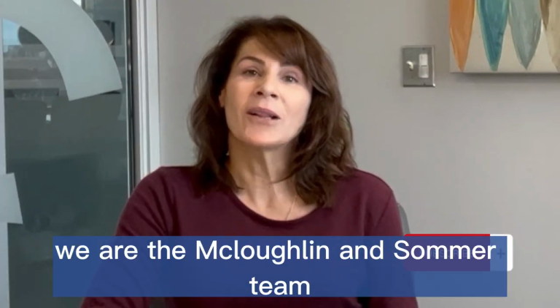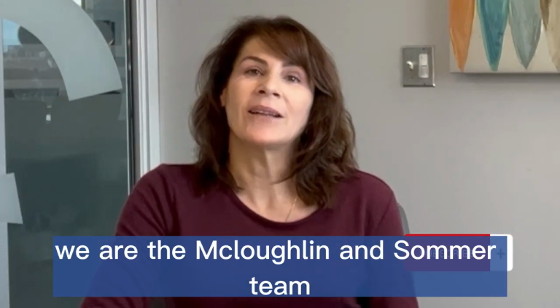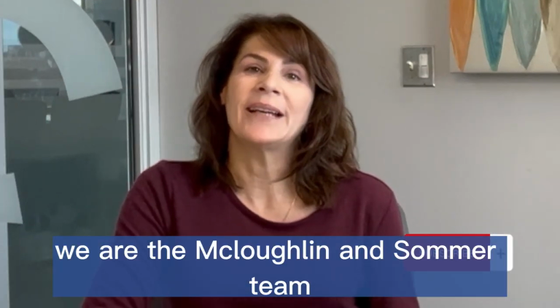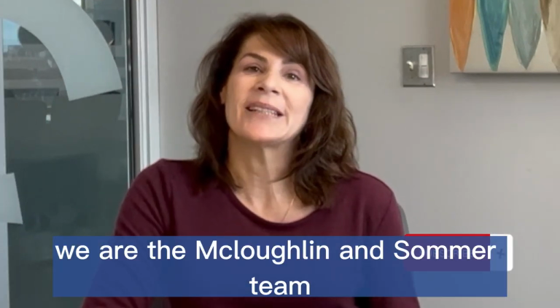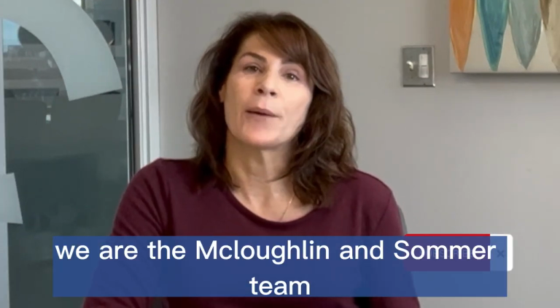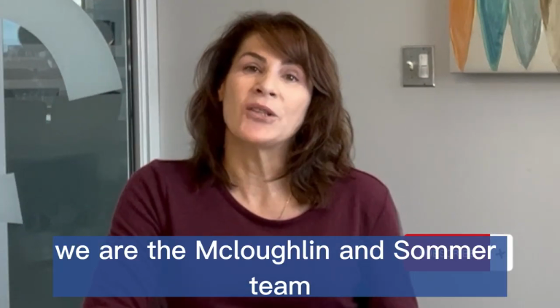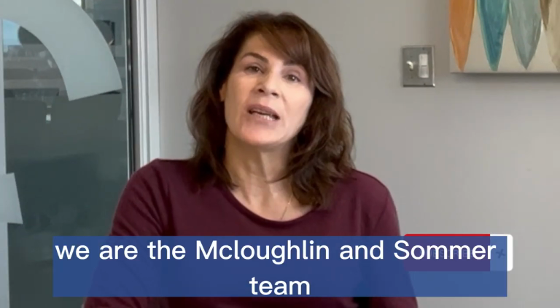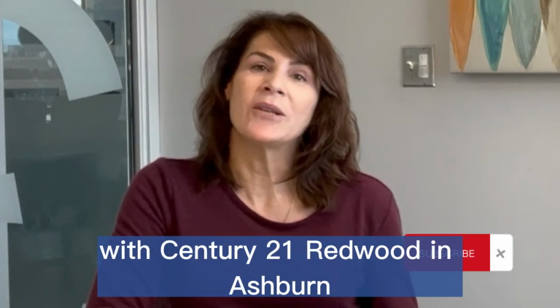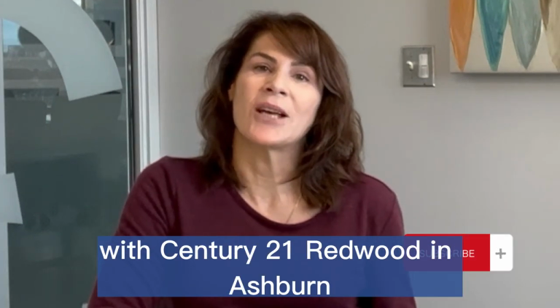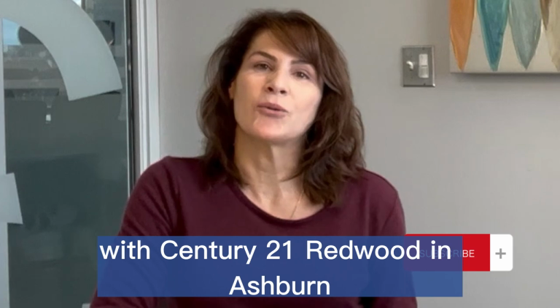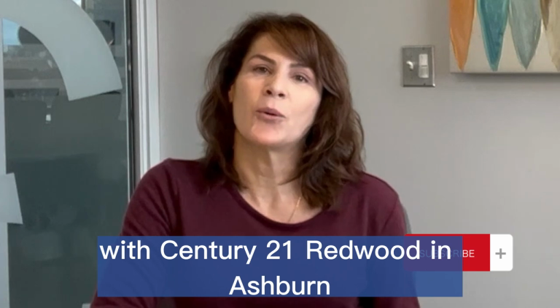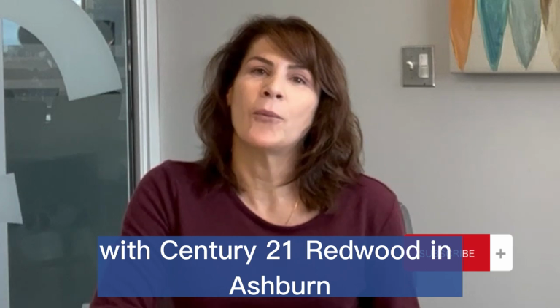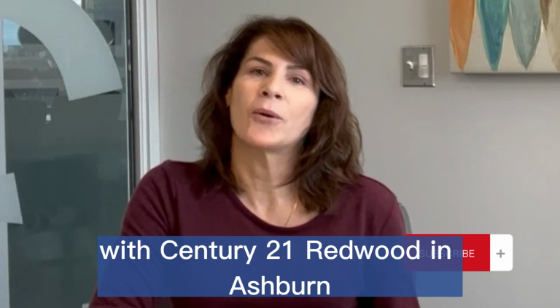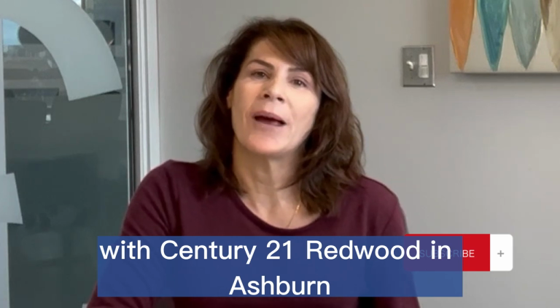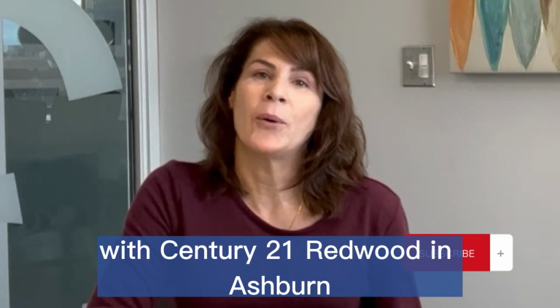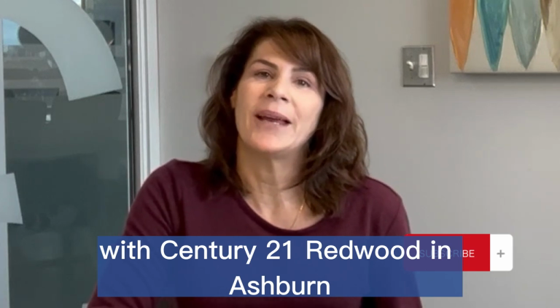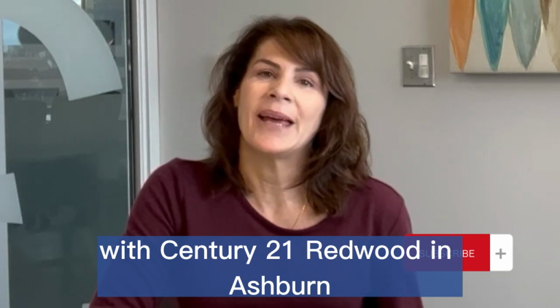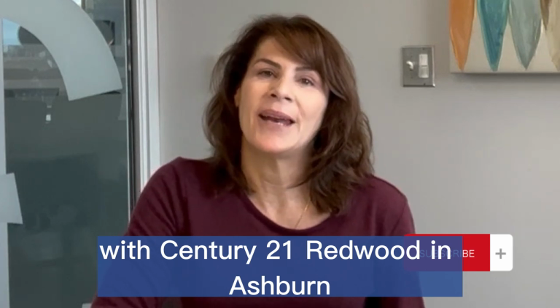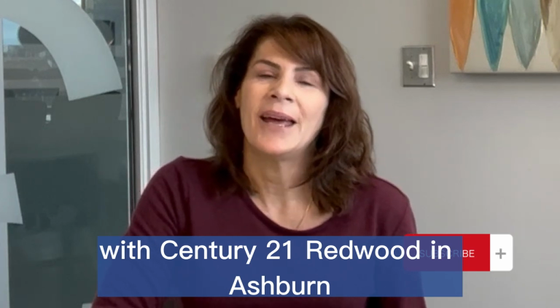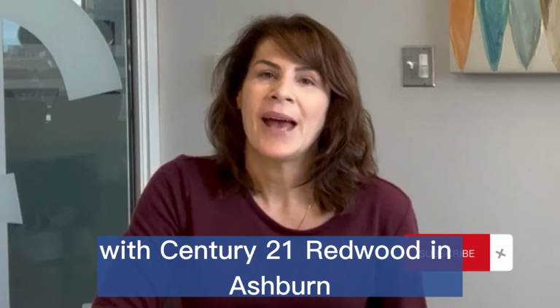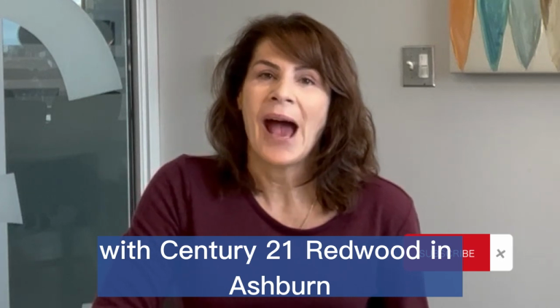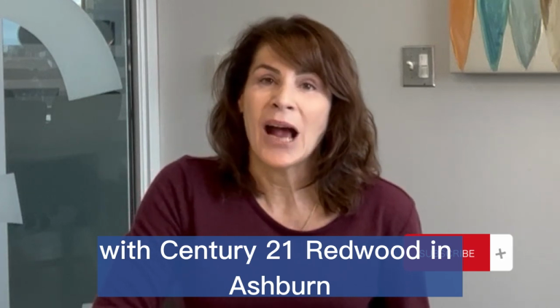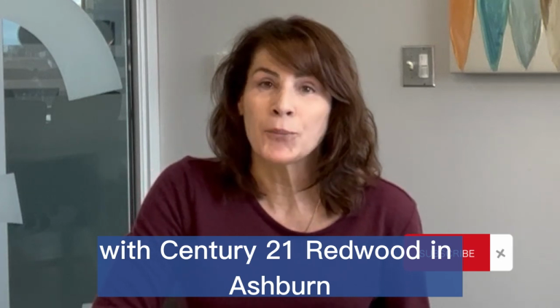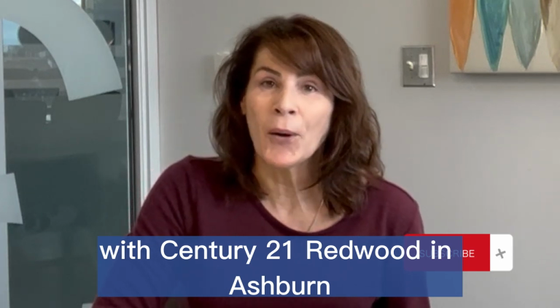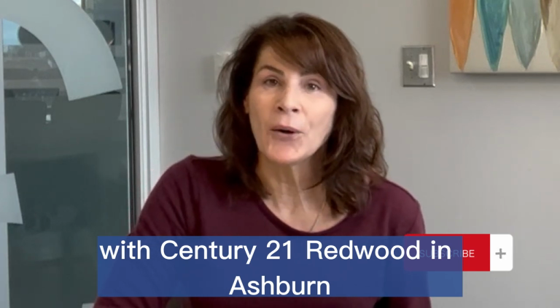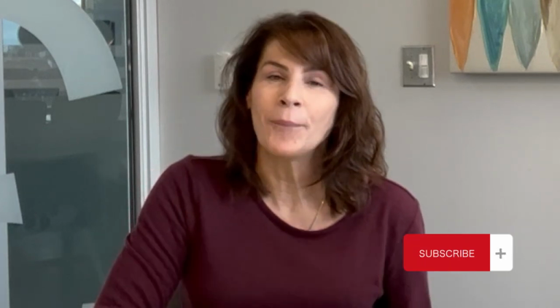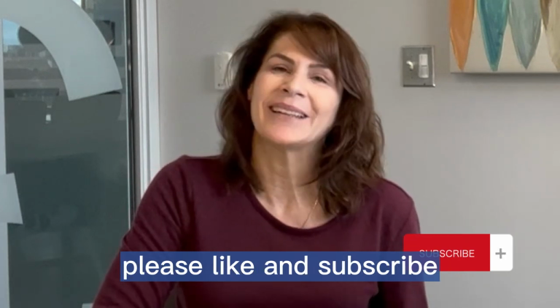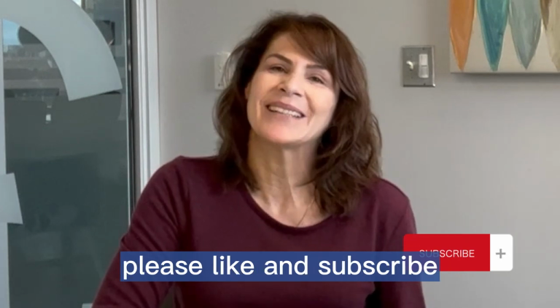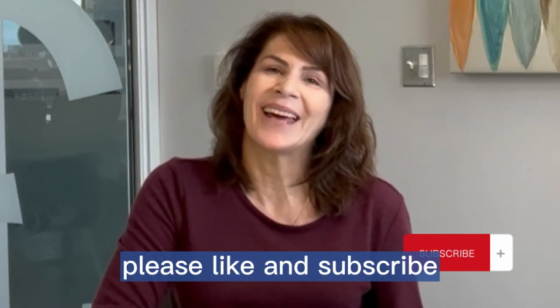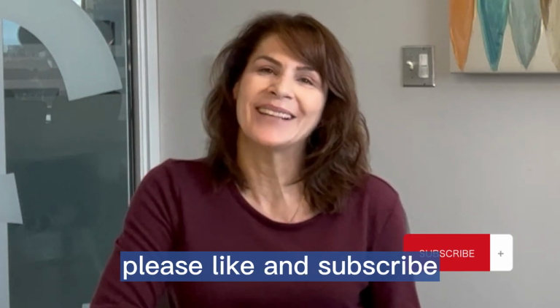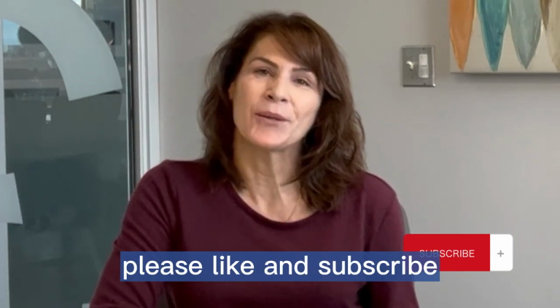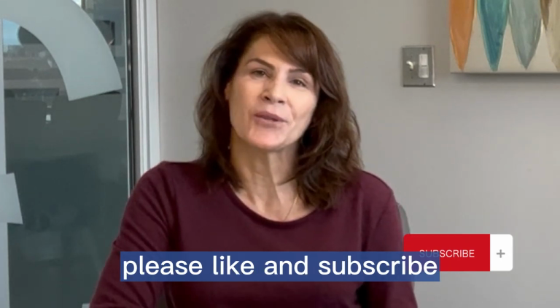We are the McLaughlin and Summer team with Century 21 Redwood in Ashburn. Please like and subscribe.